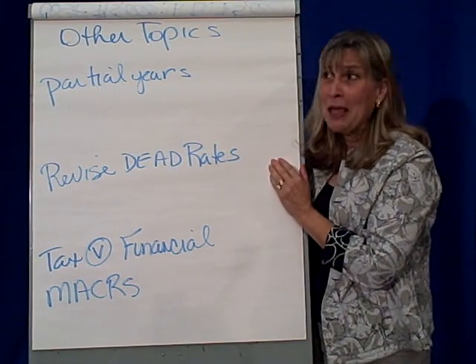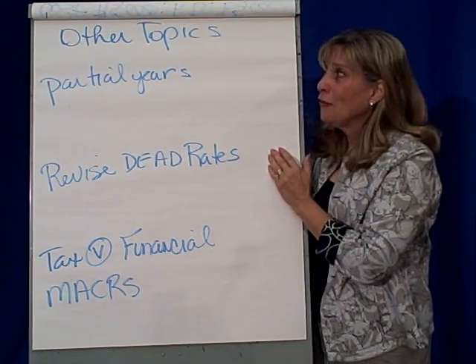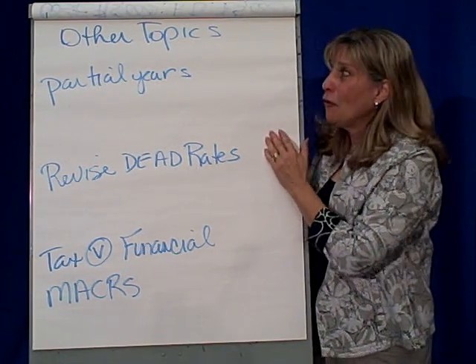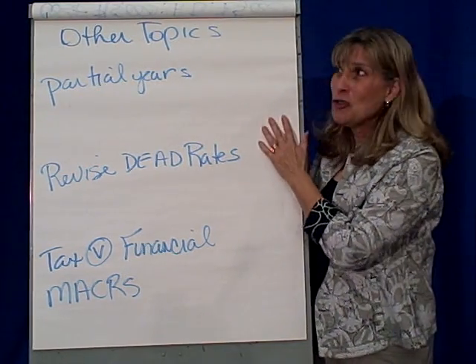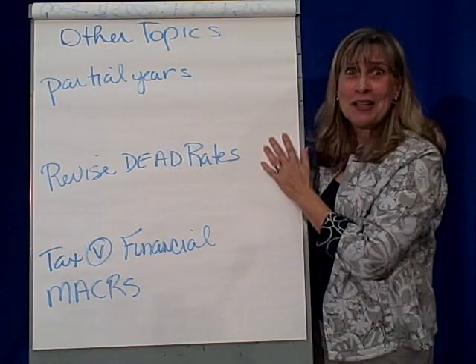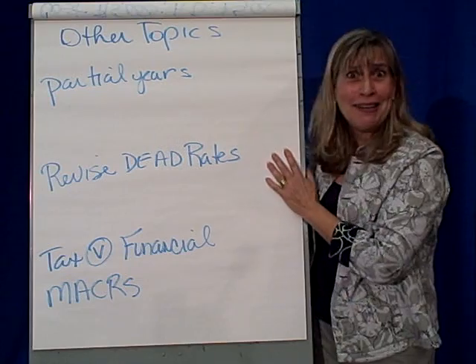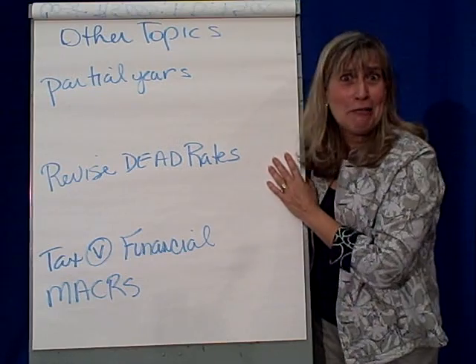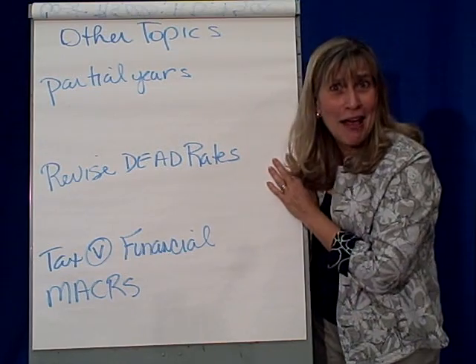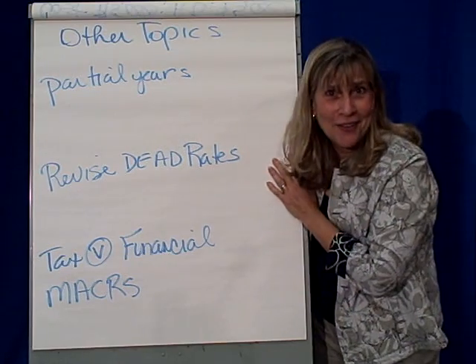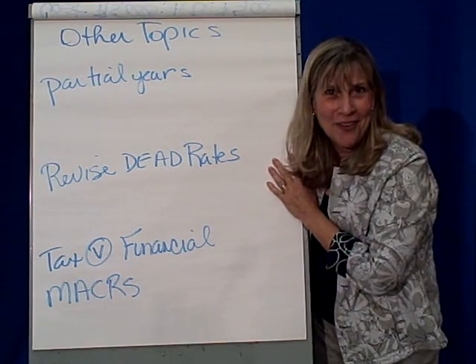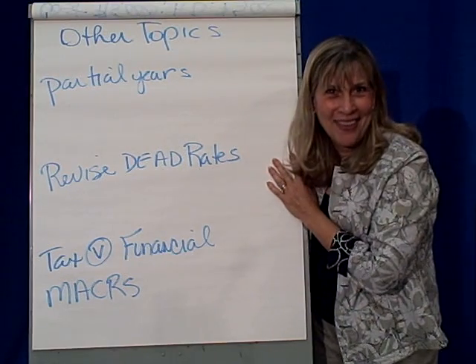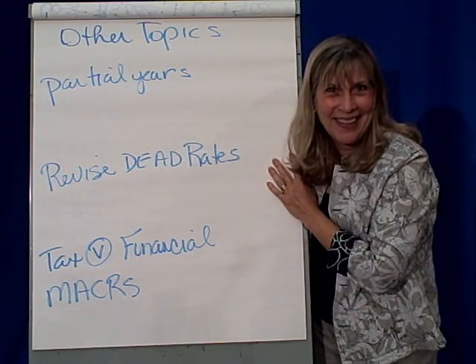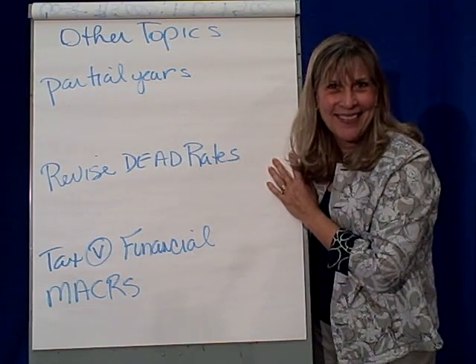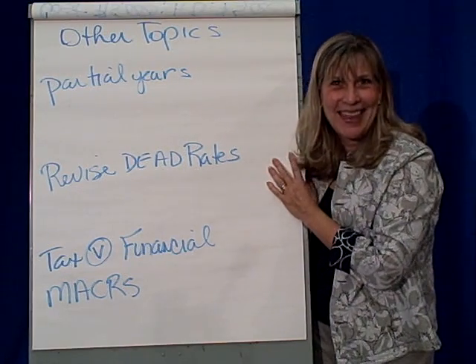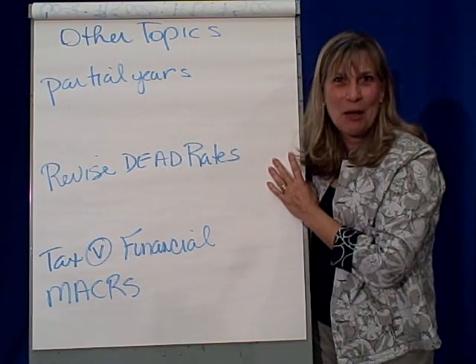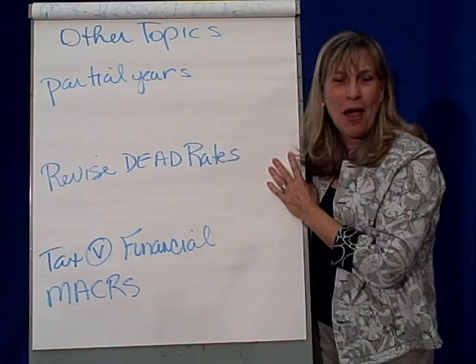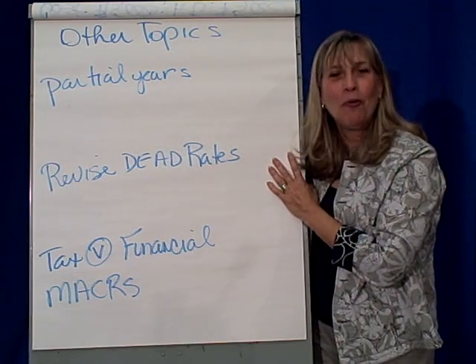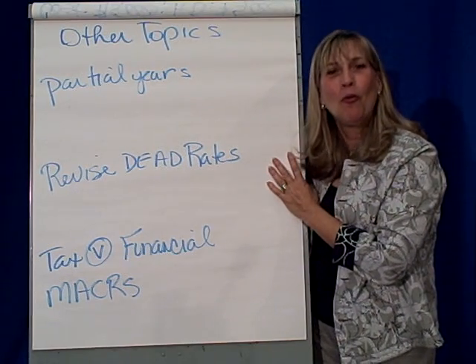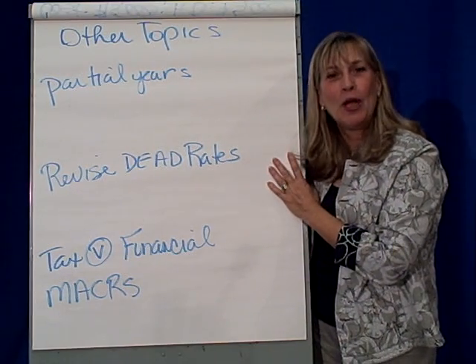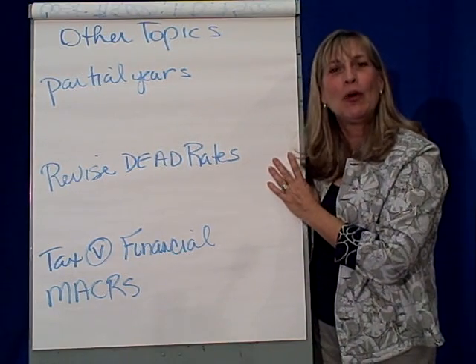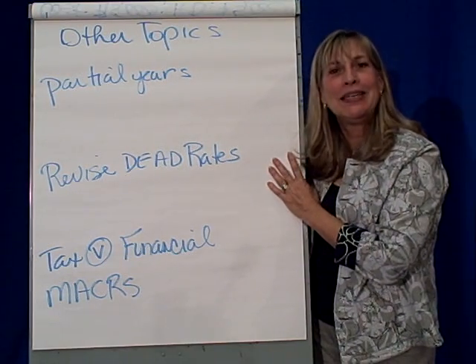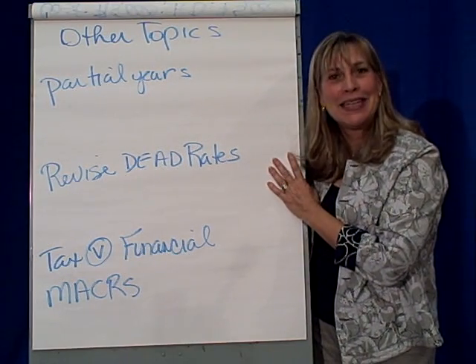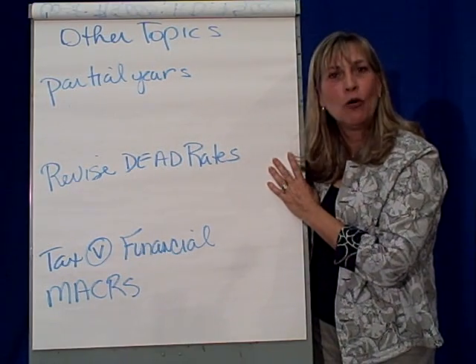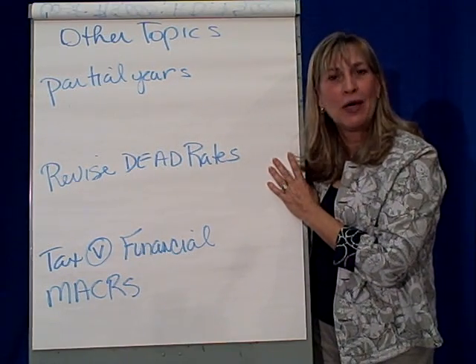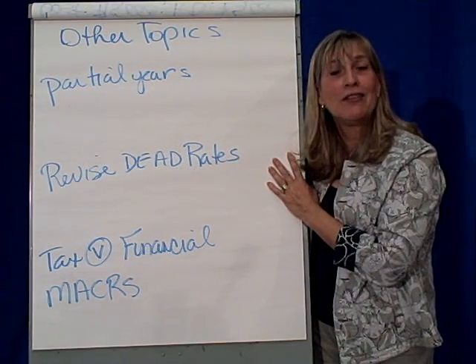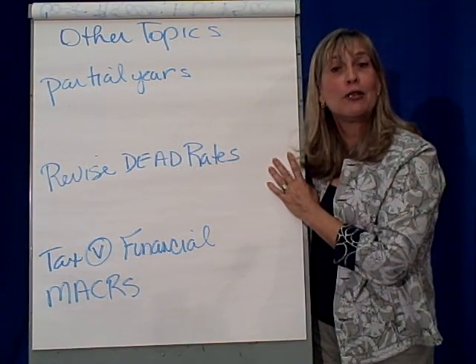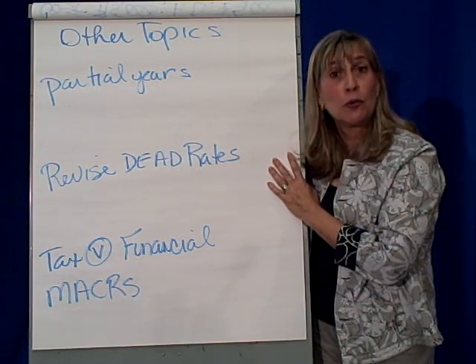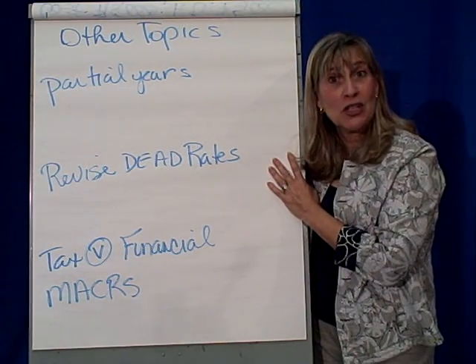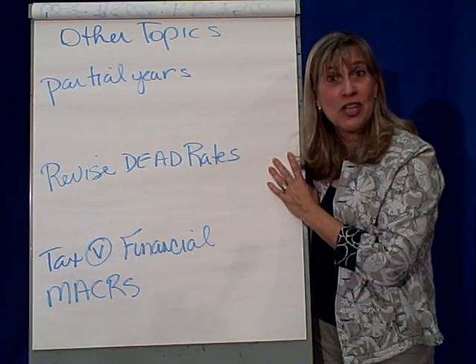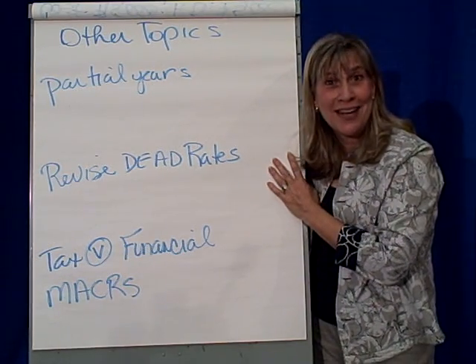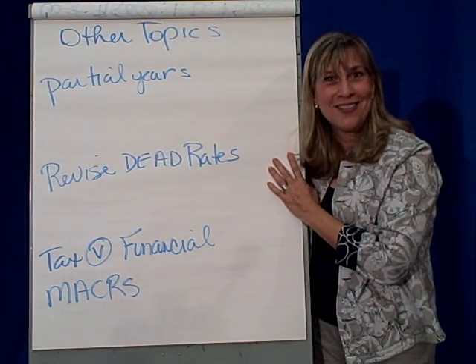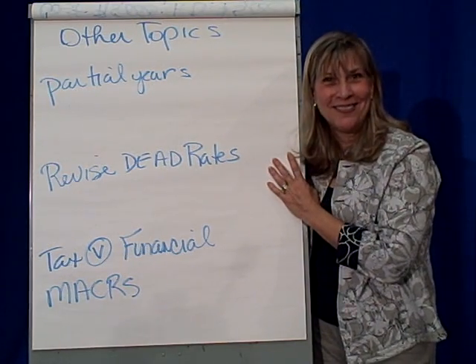So as you can see, there are lots of other things to think about when we deal with depreciation.